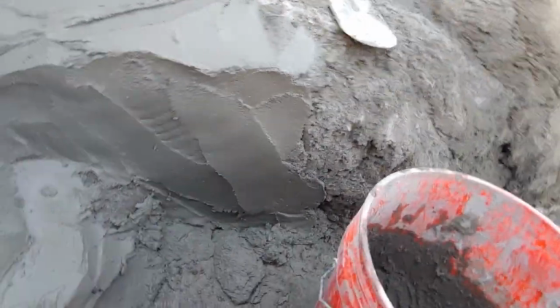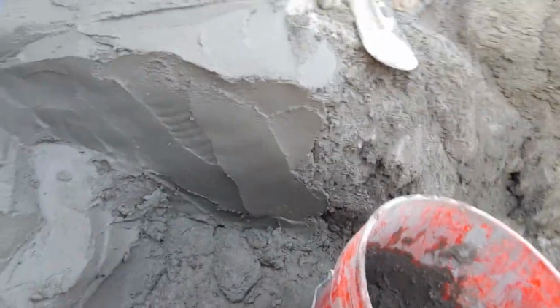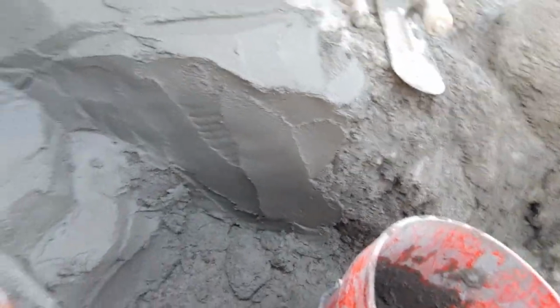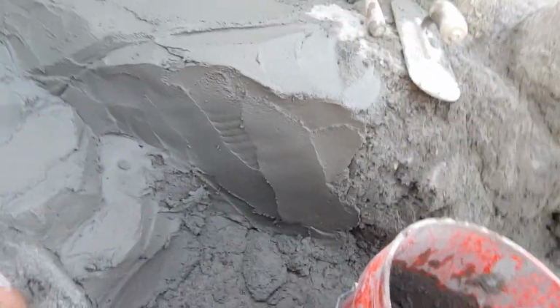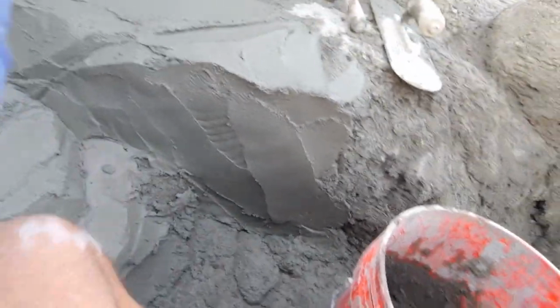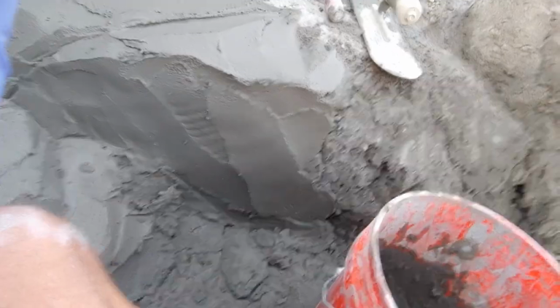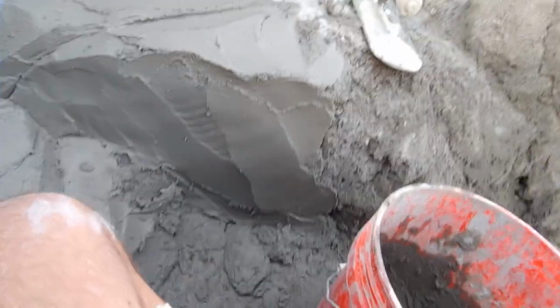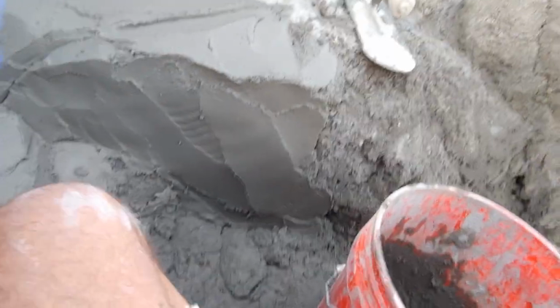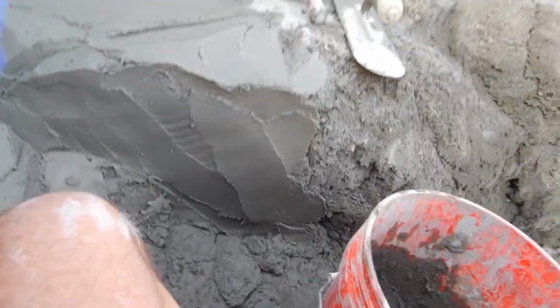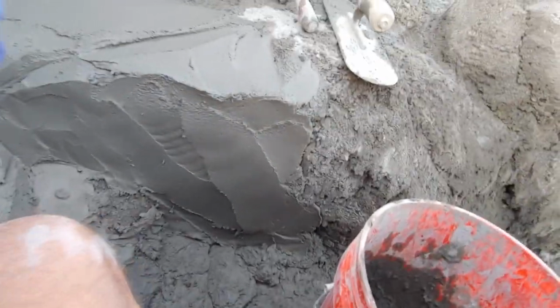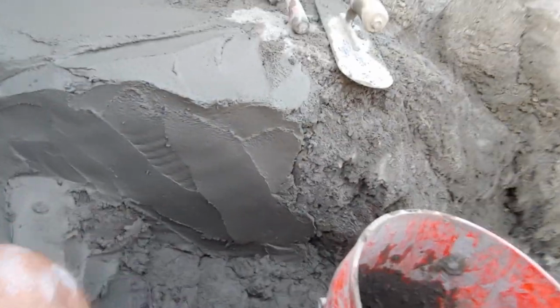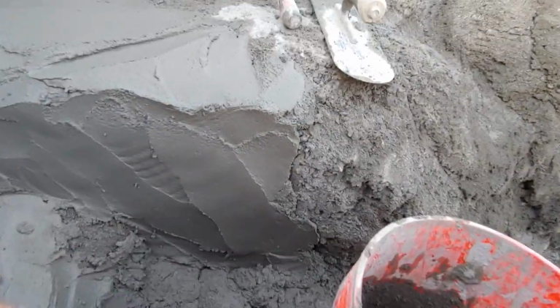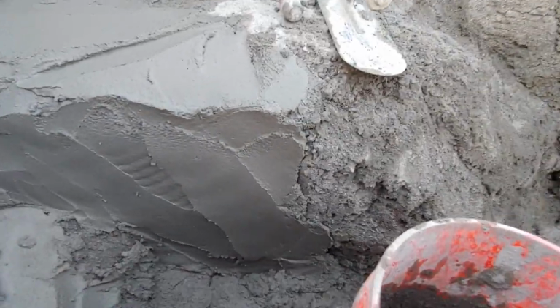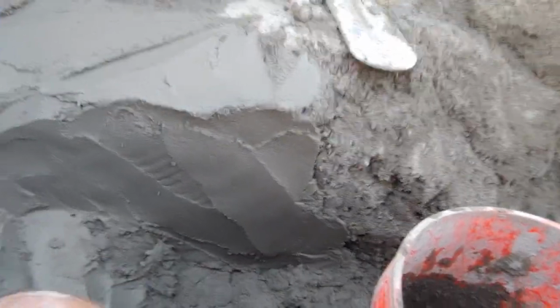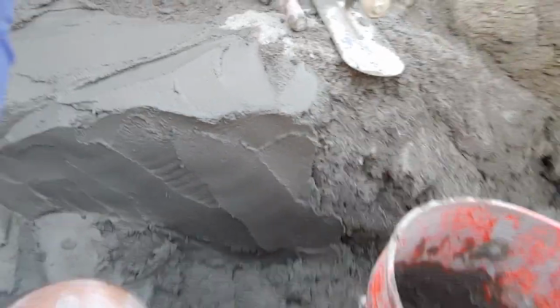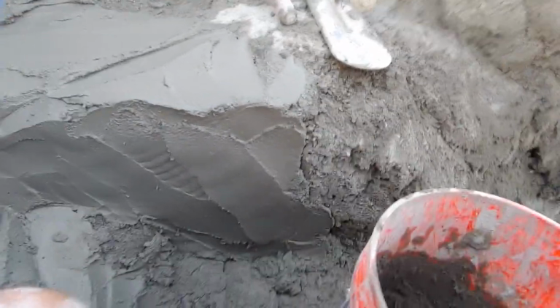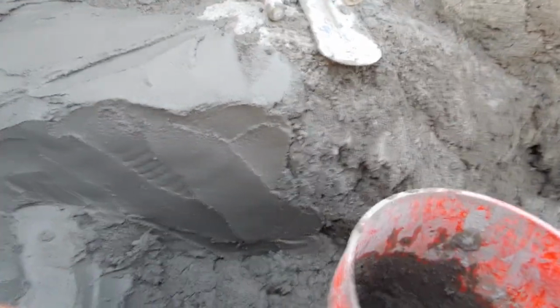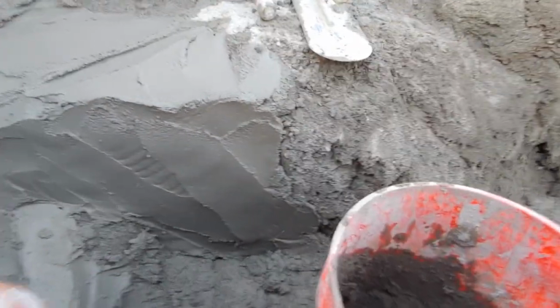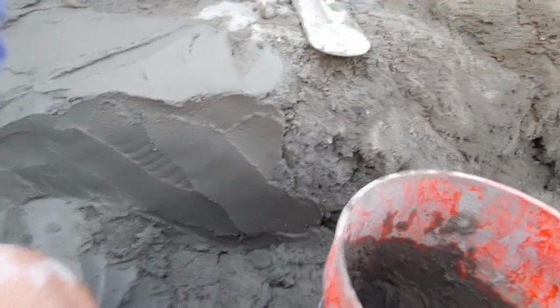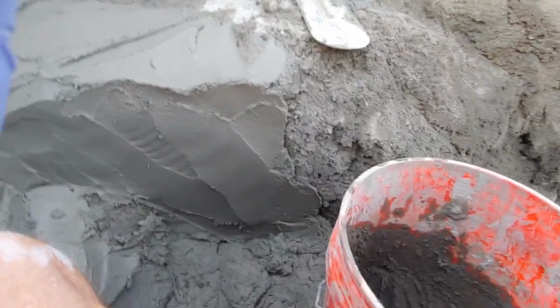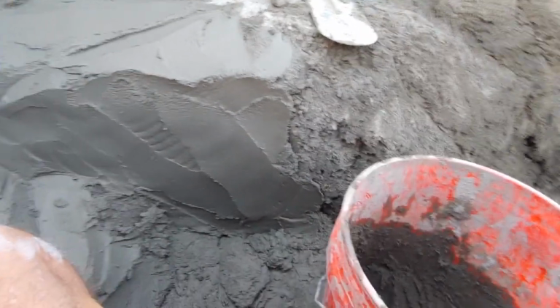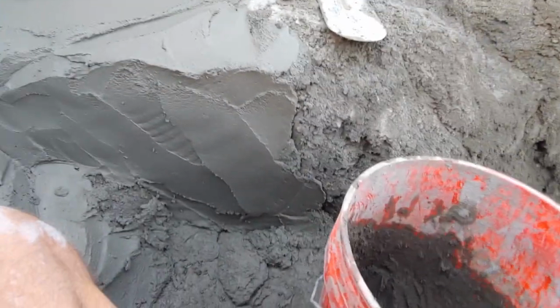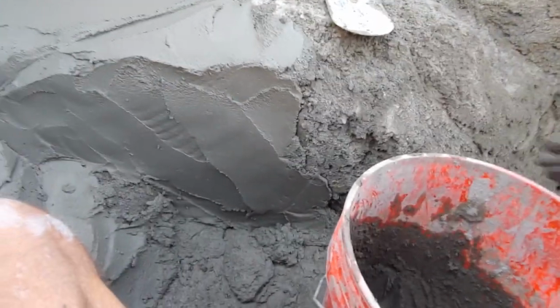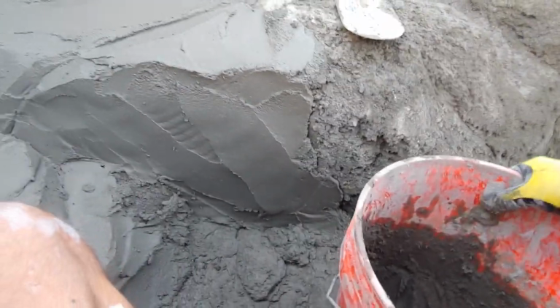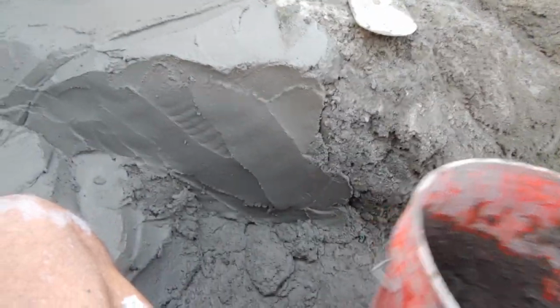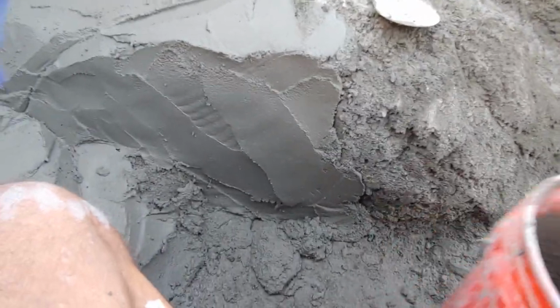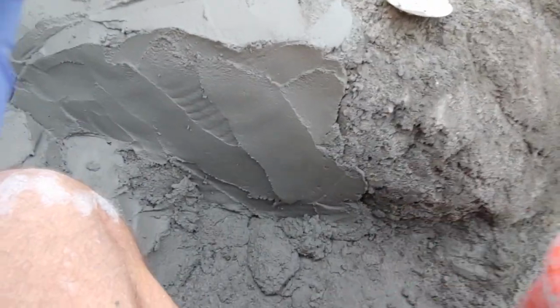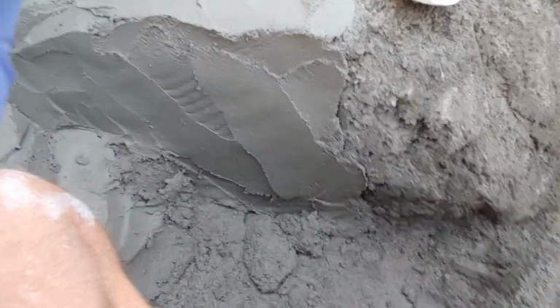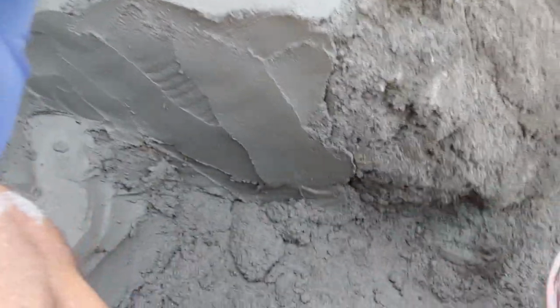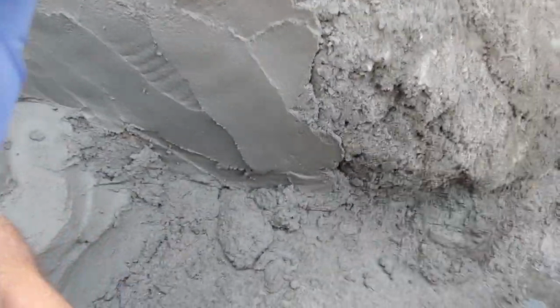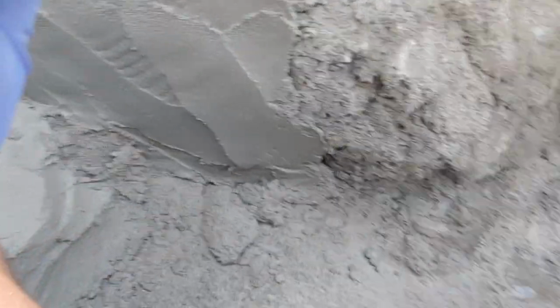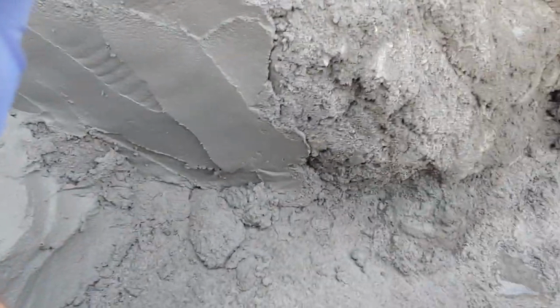This is pure mortar — we're thickening everything up. We started that crack, so let's see if that looks good. It's good to work it in and get that material to stay.